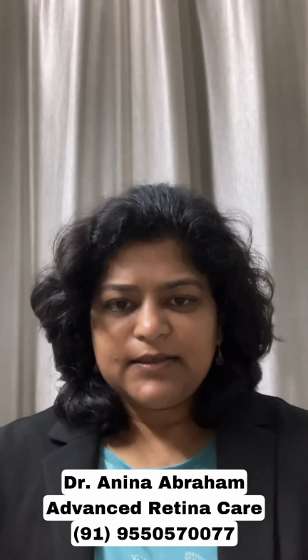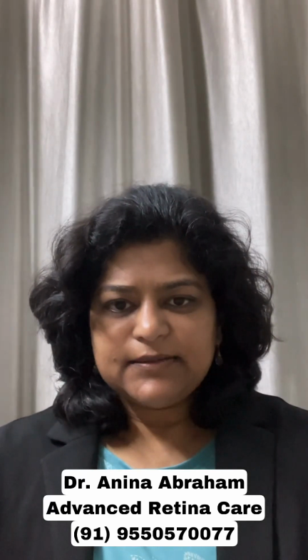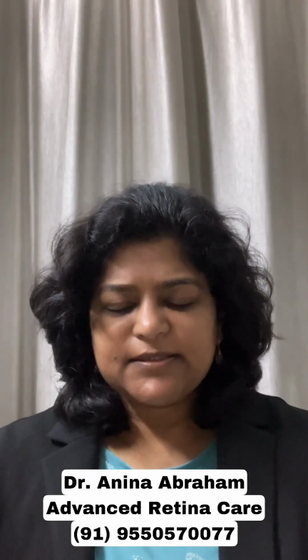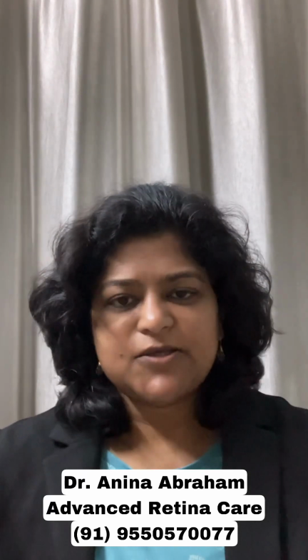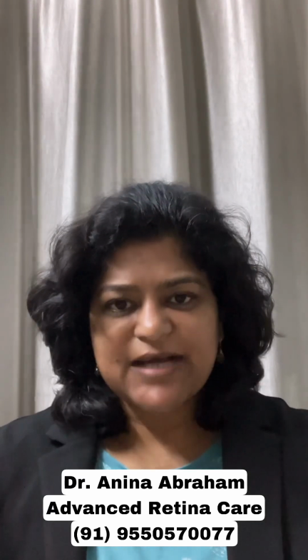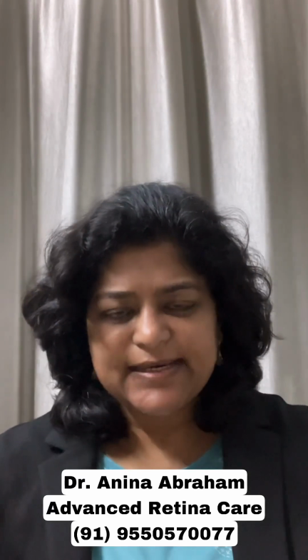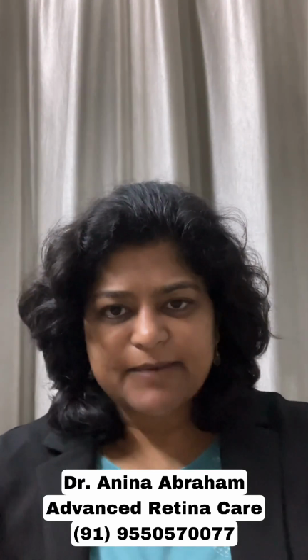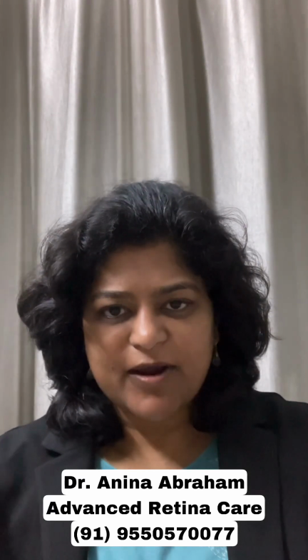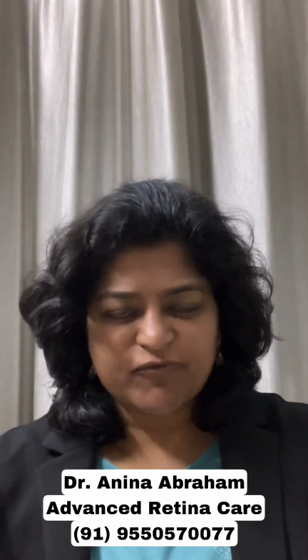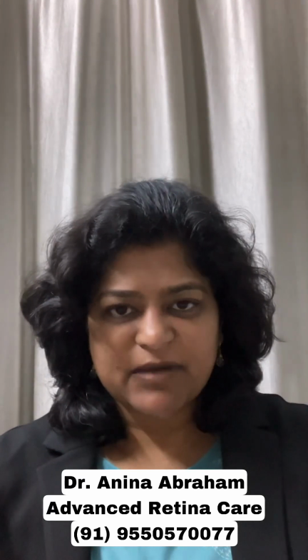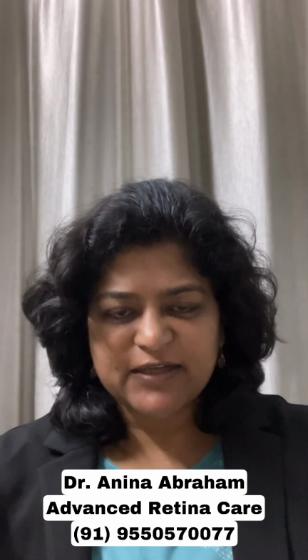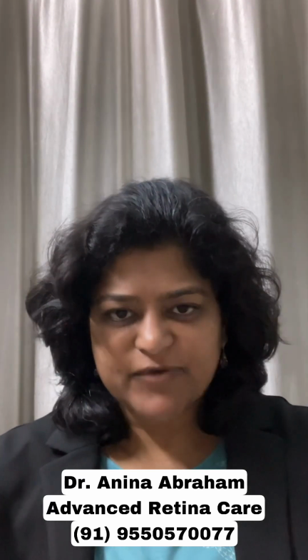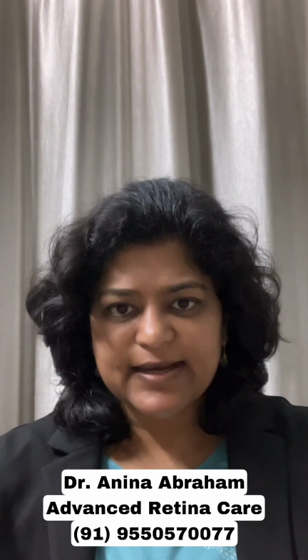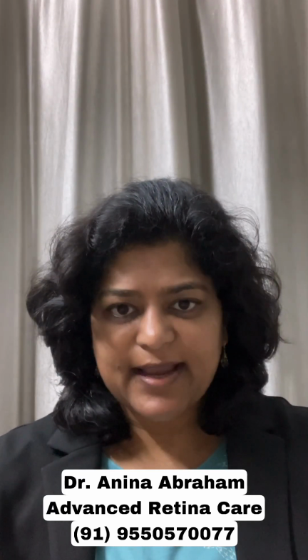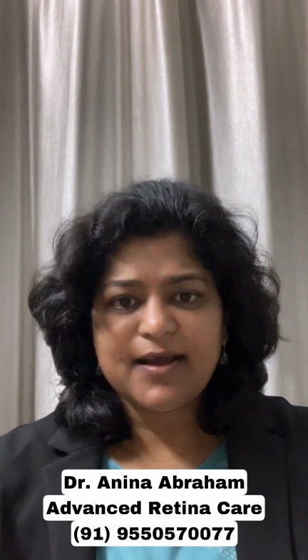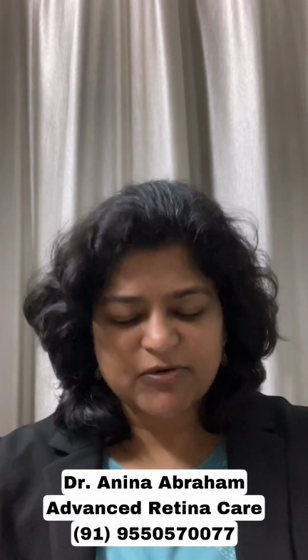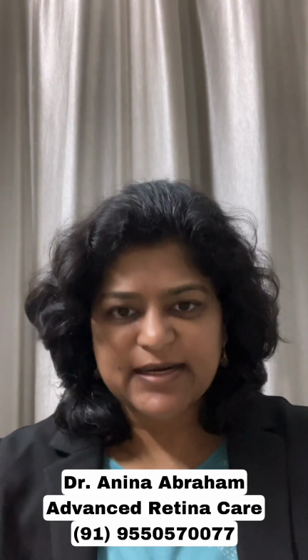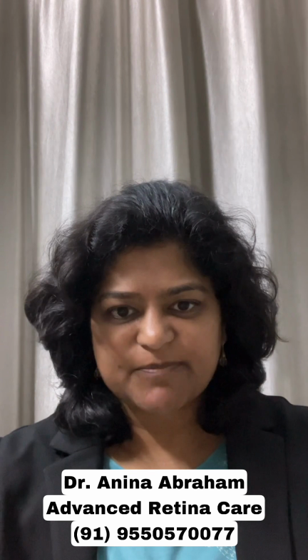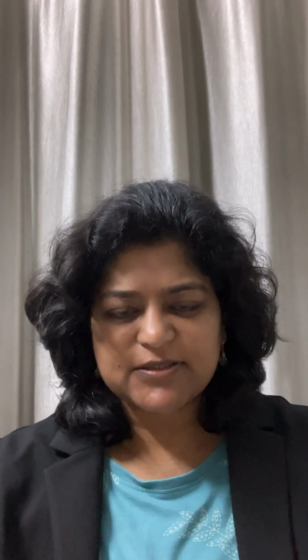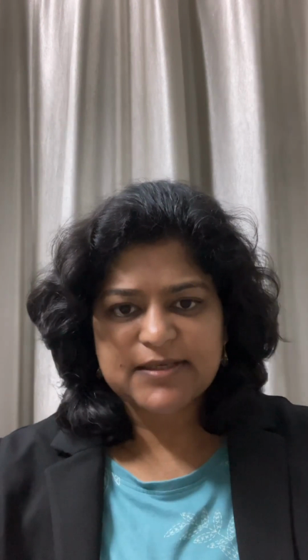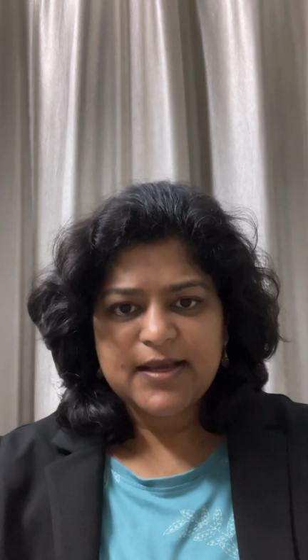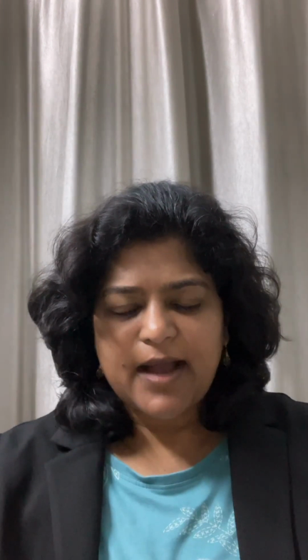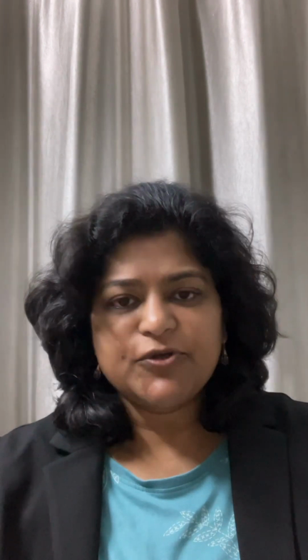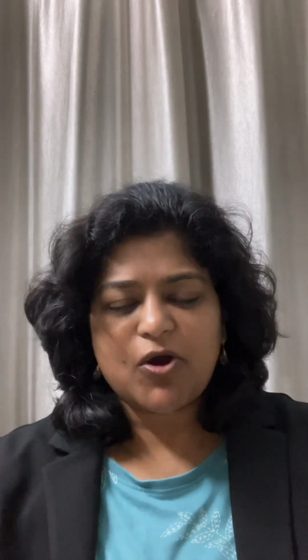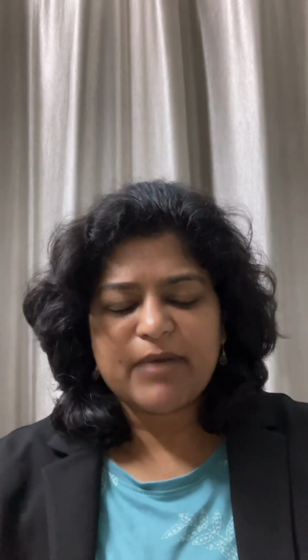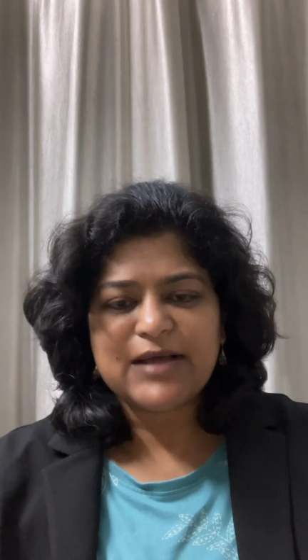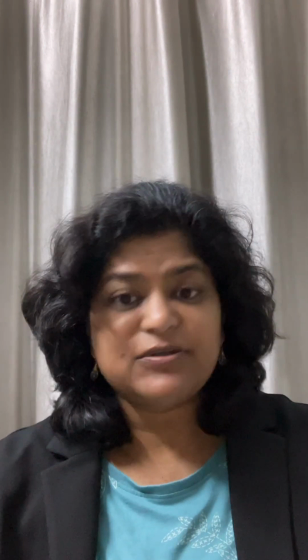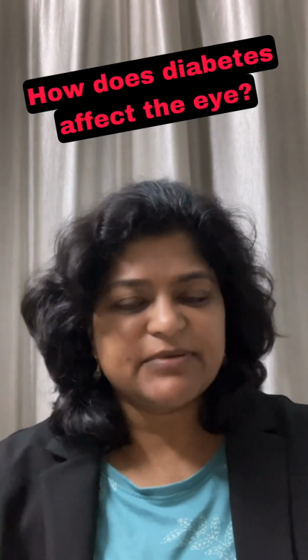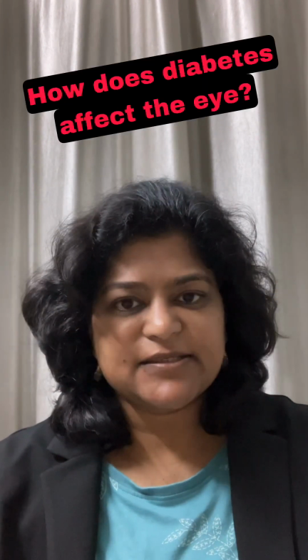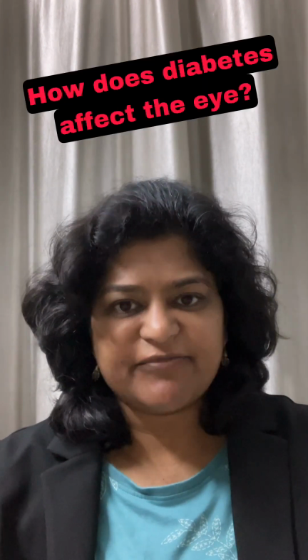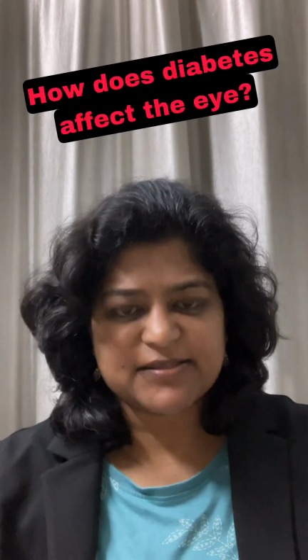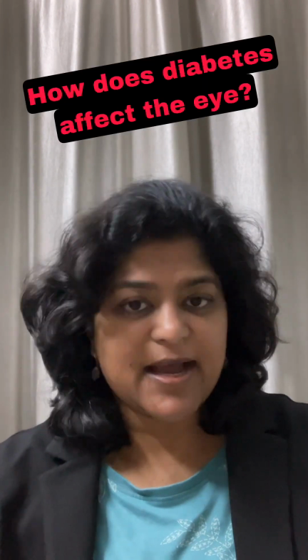This is Dr. Anina Abraham from Advanced Retina Care. I'm a retina specialist, and I'm going to talk about how diabetes affects the eye.